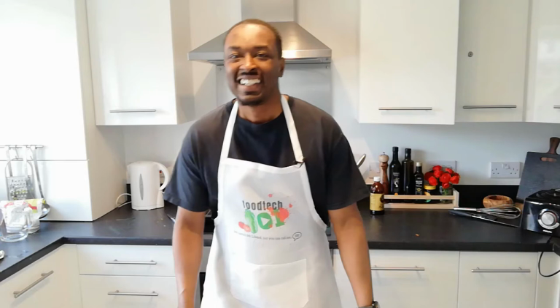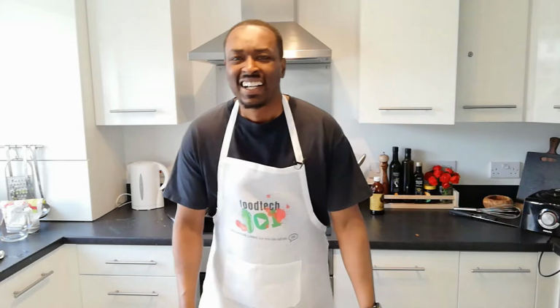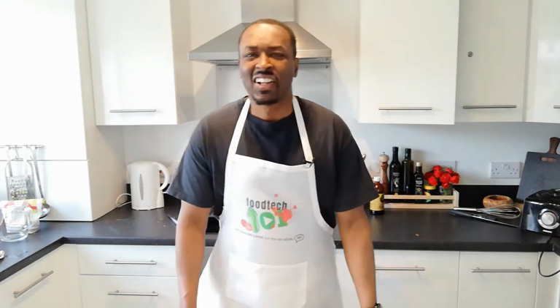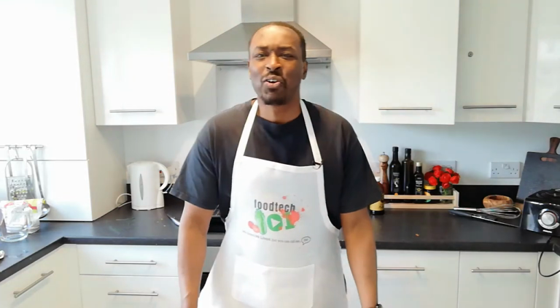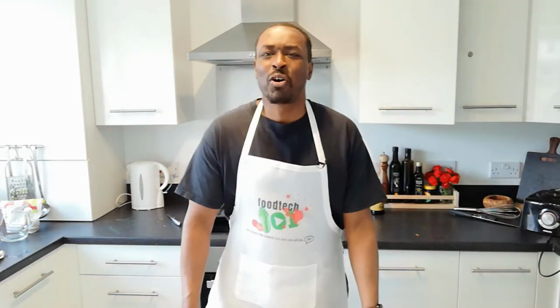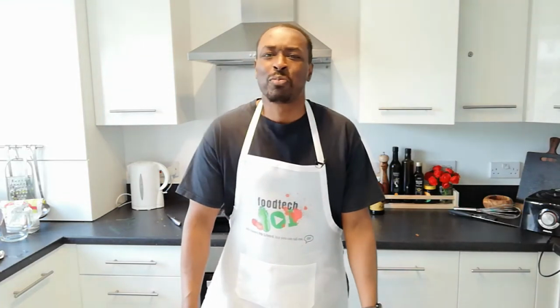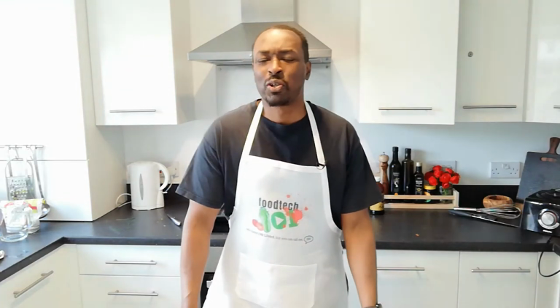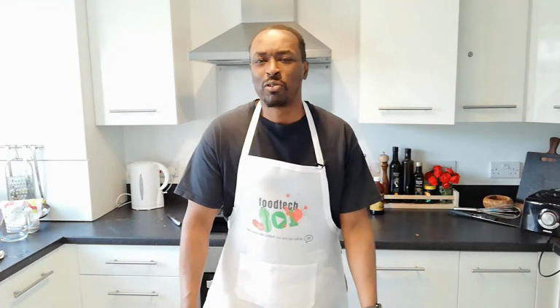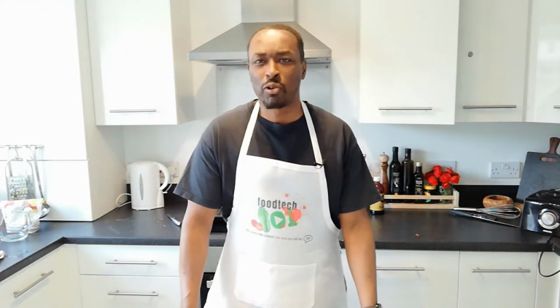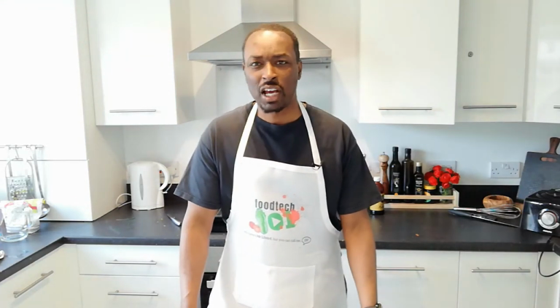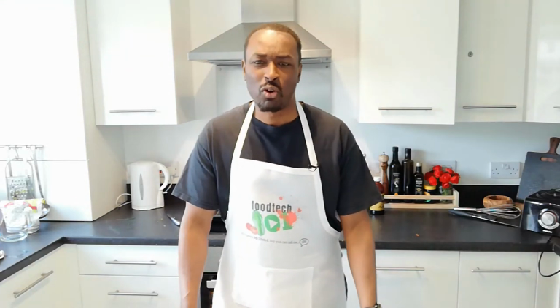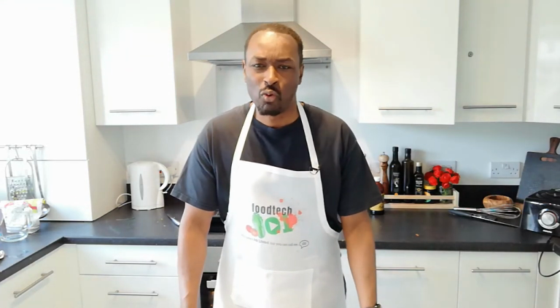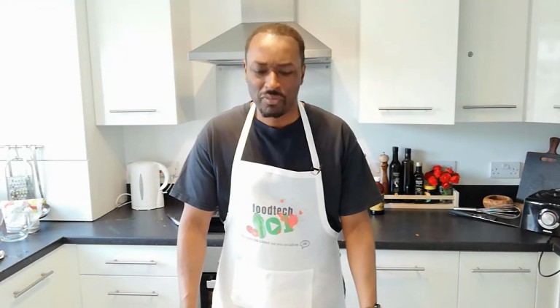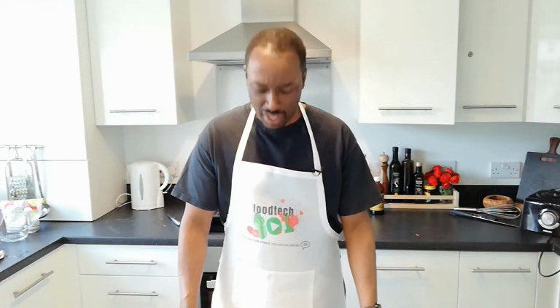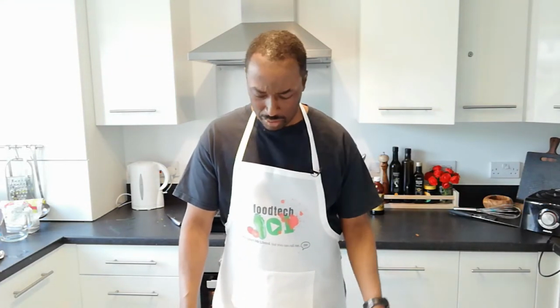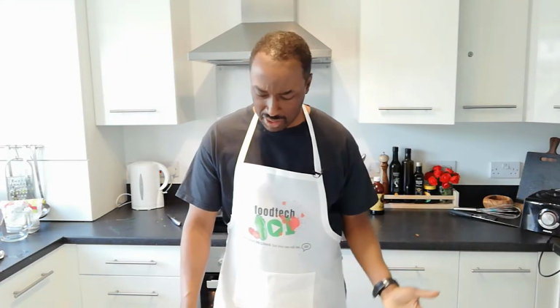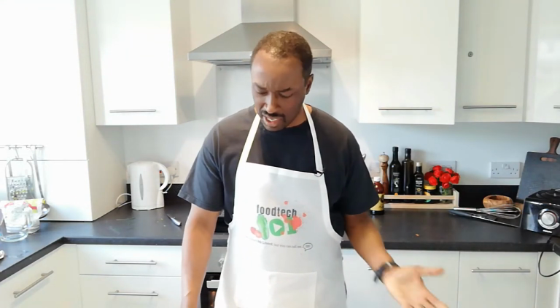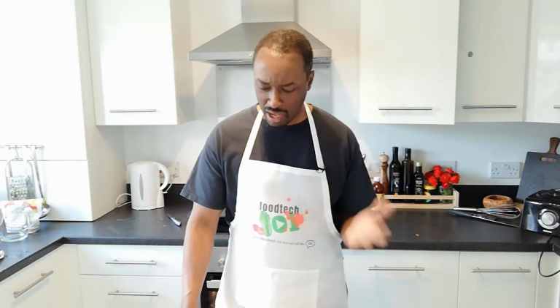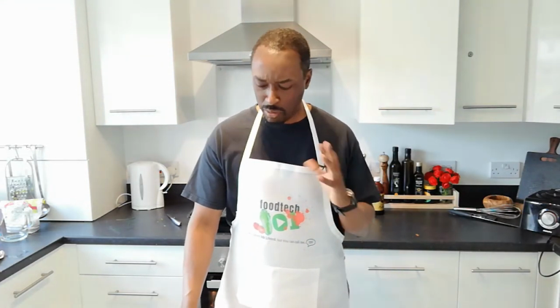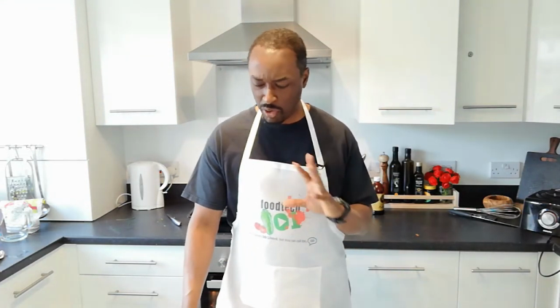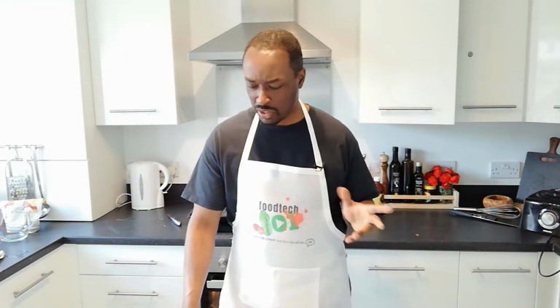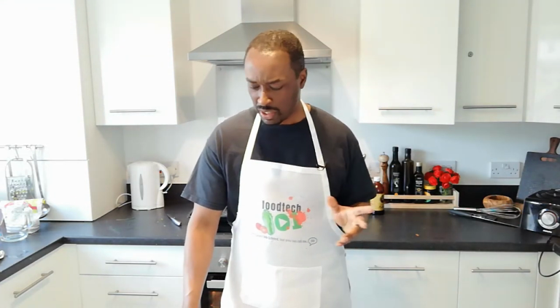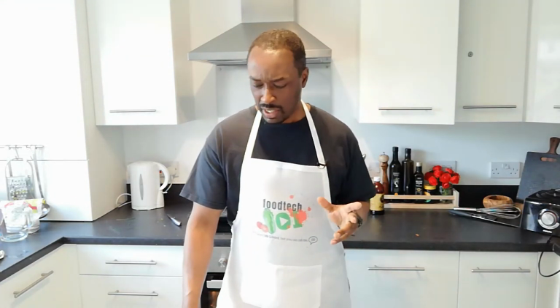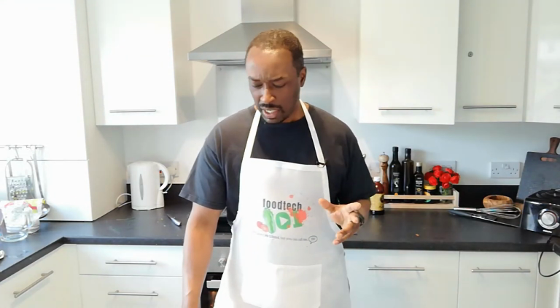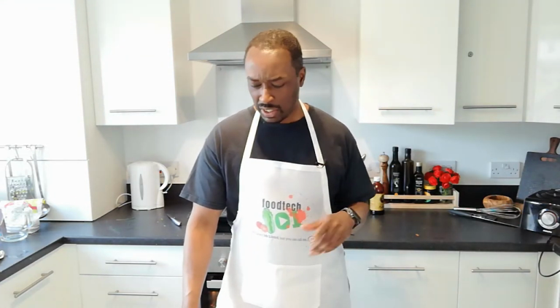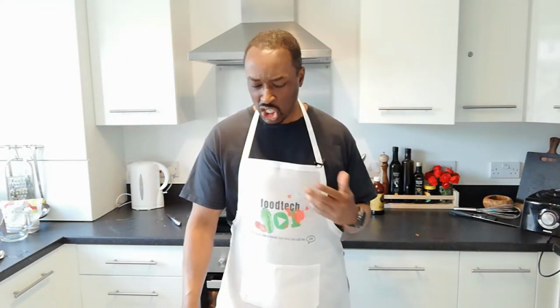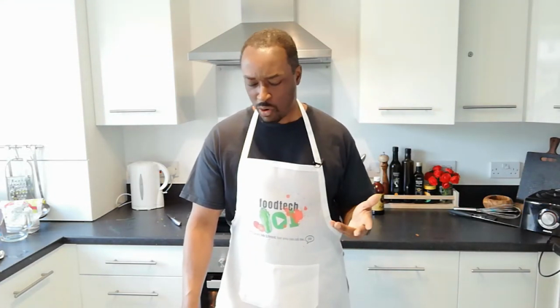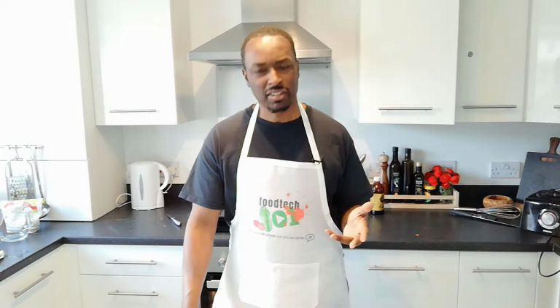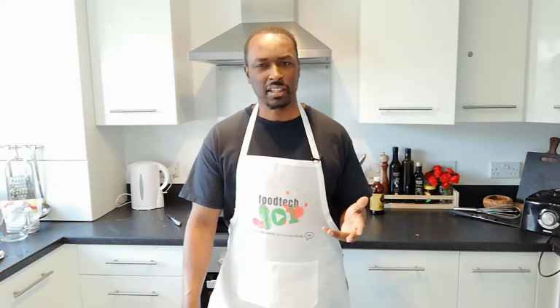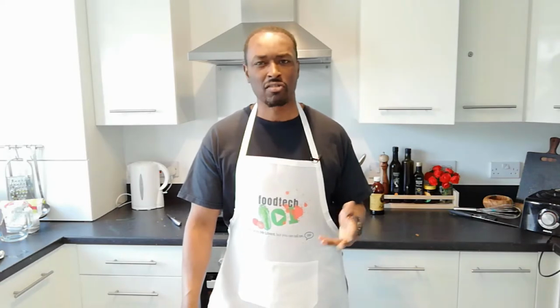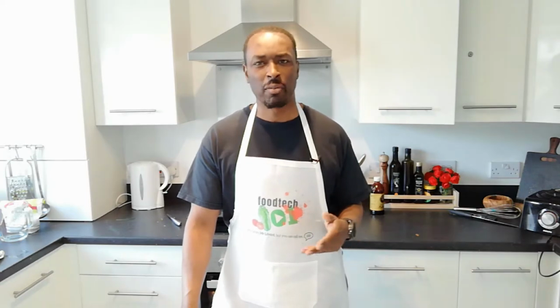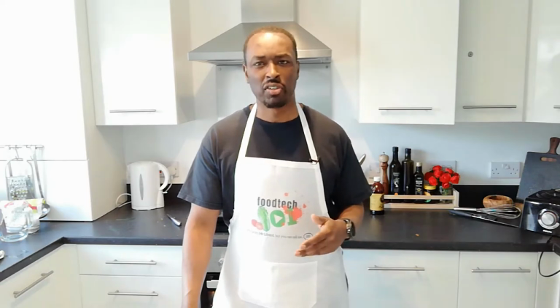Hello and welcome to Food Tech 101. Today we've got an interesting type of dish.